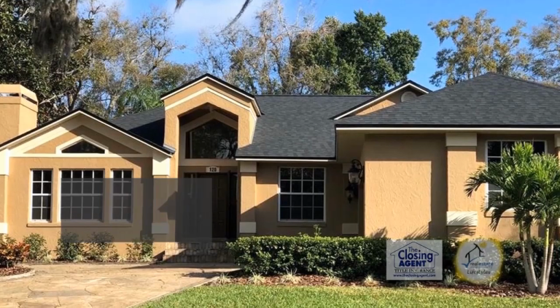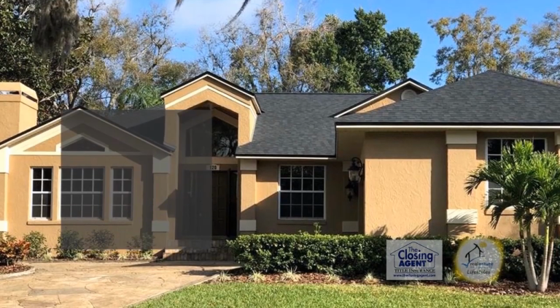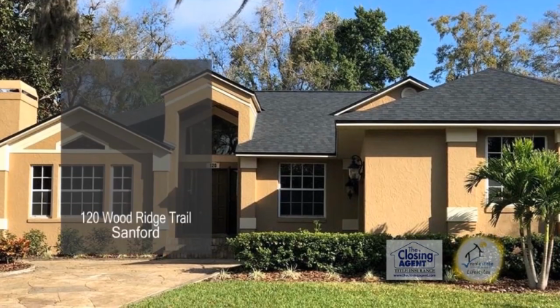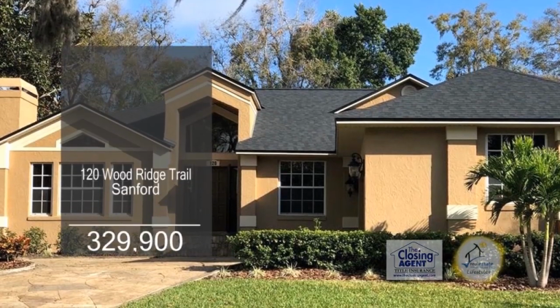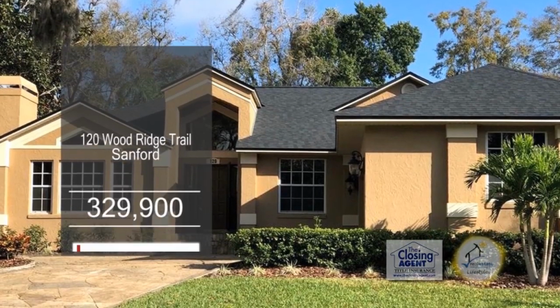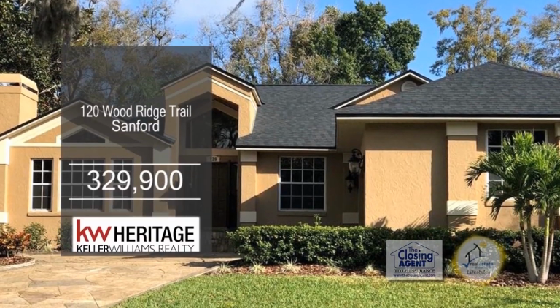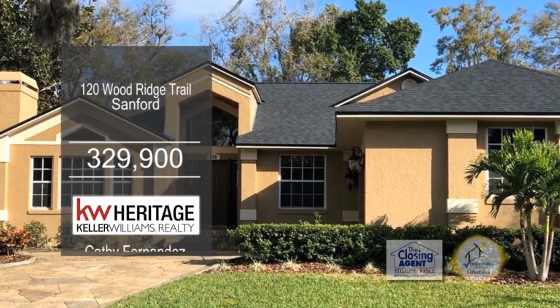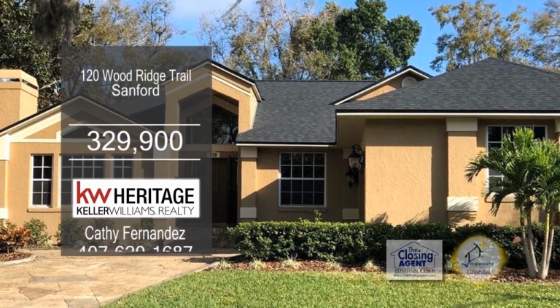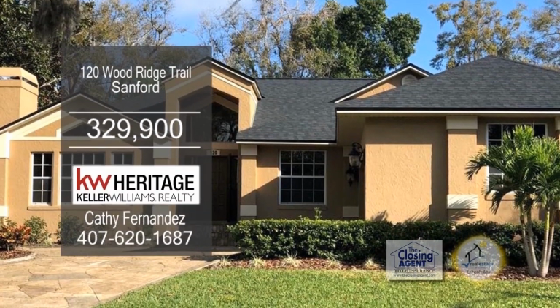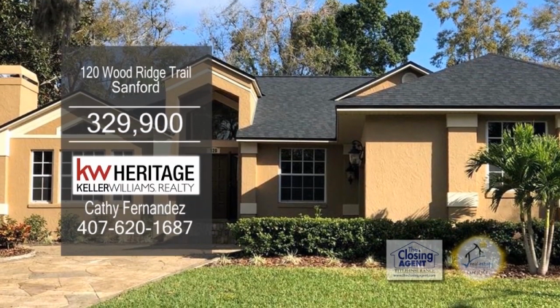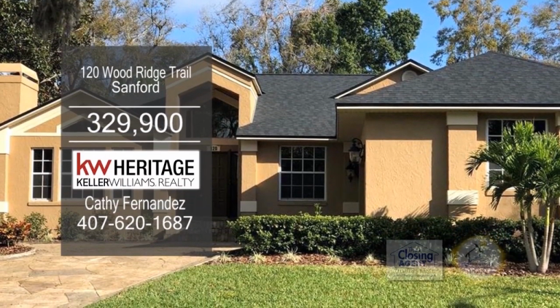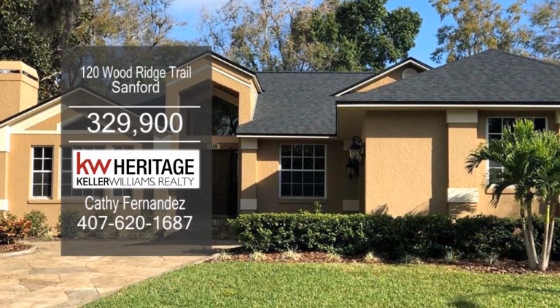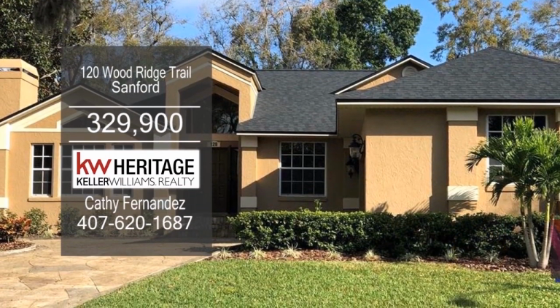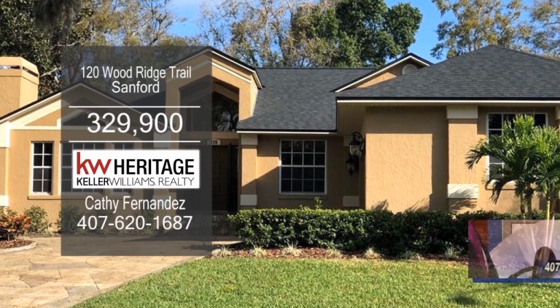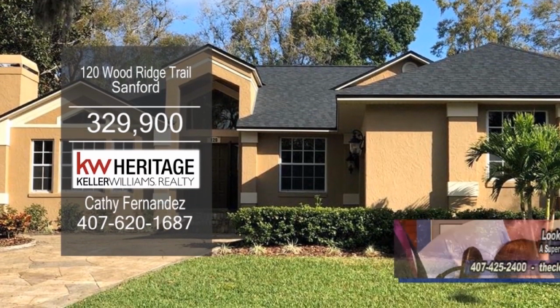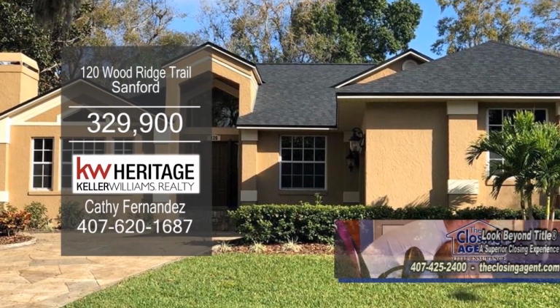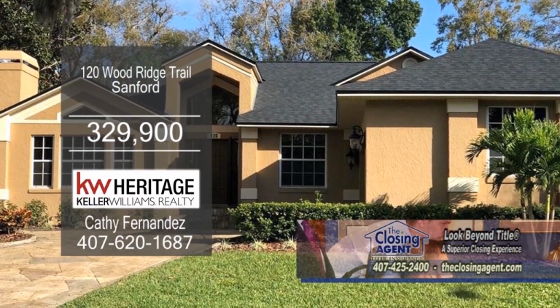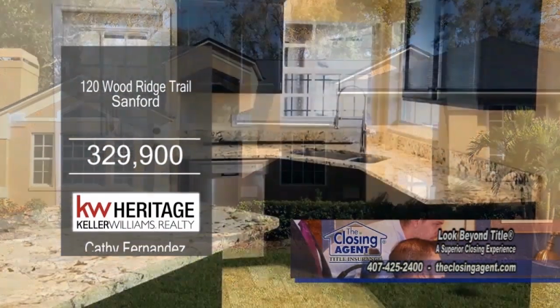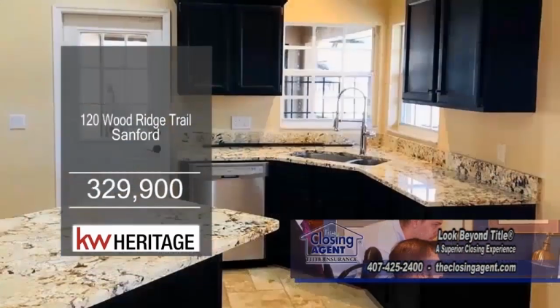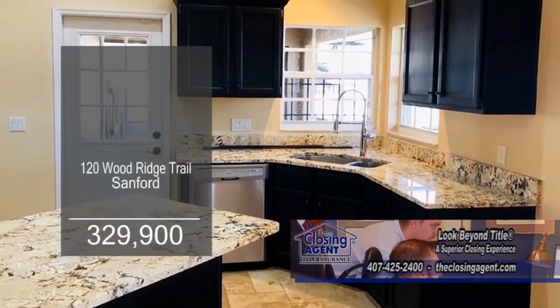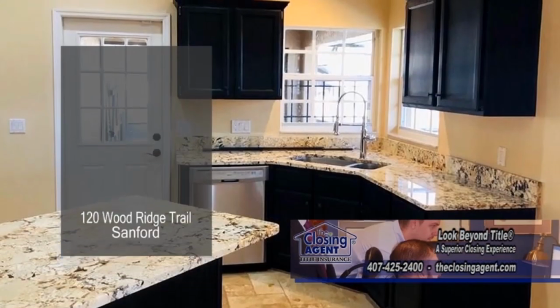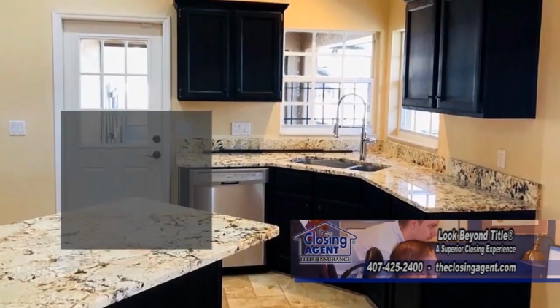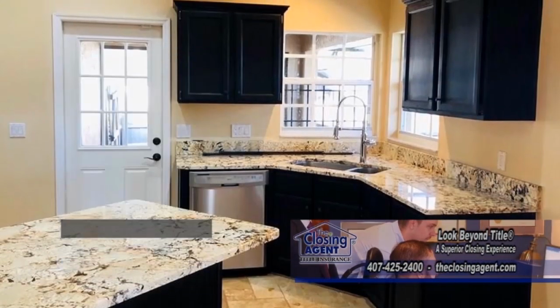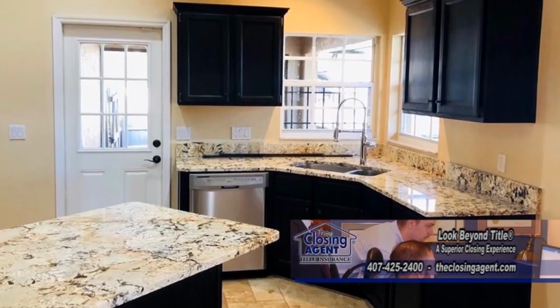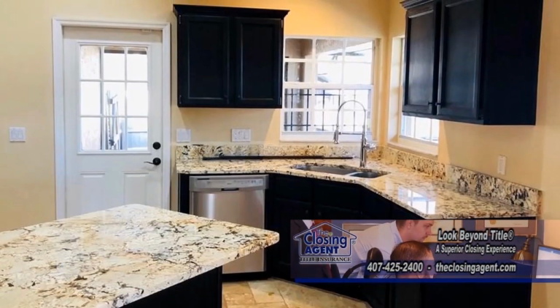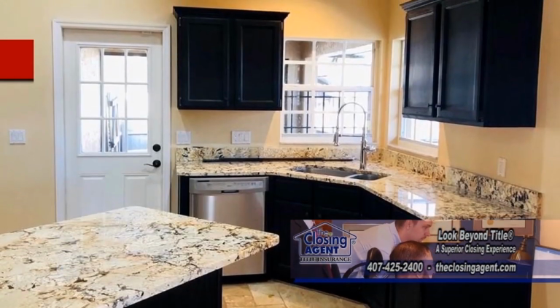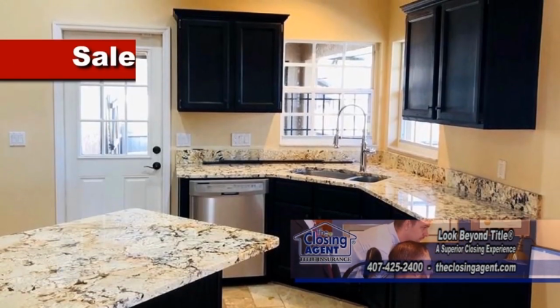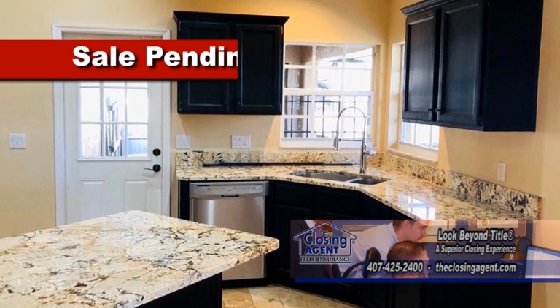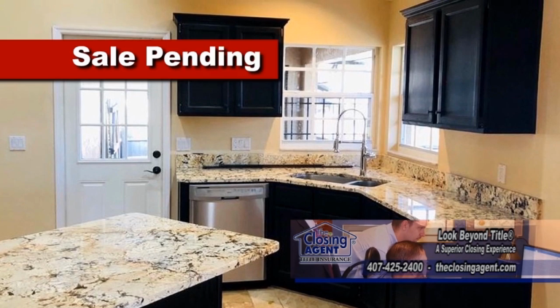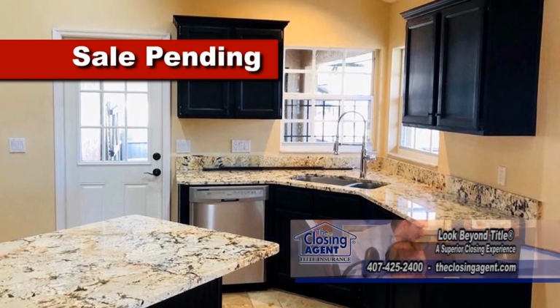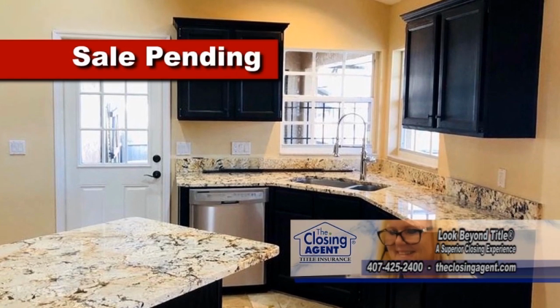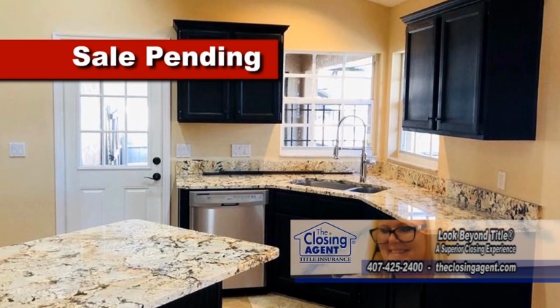The updated home in Sanford features three bedrooms and two baths. The kitchen offers granite counters and stainless steel appliances.